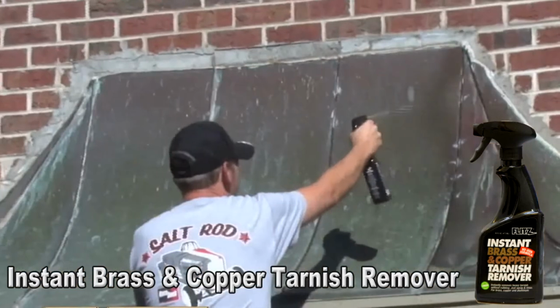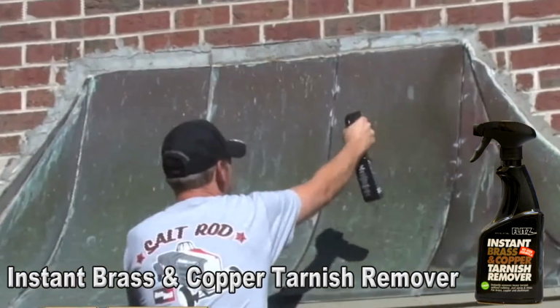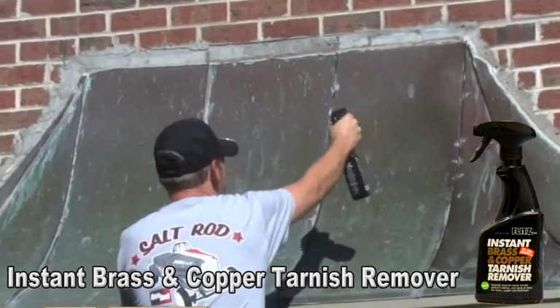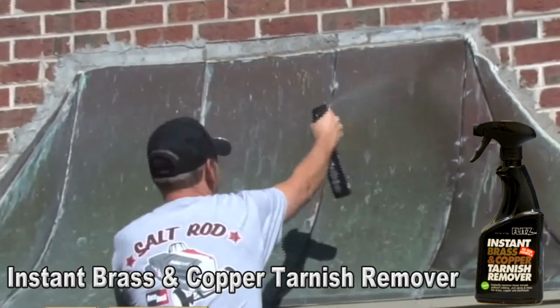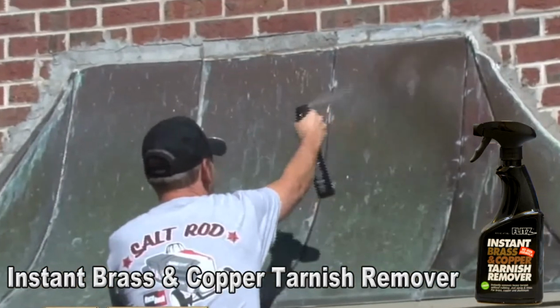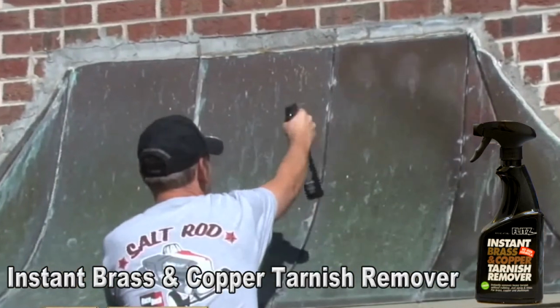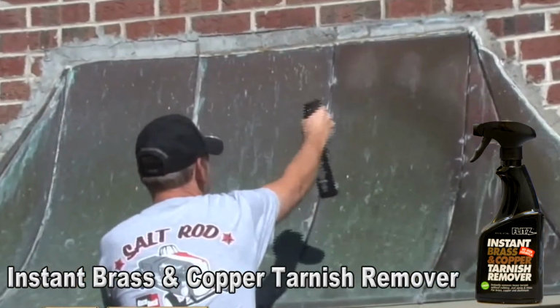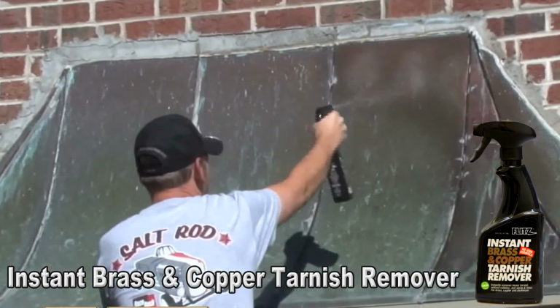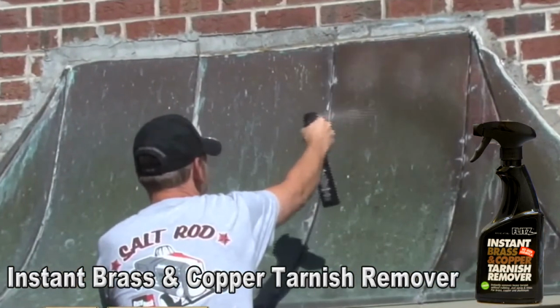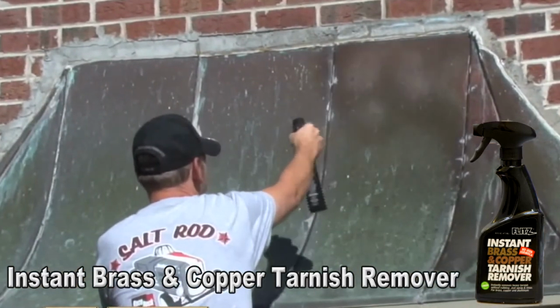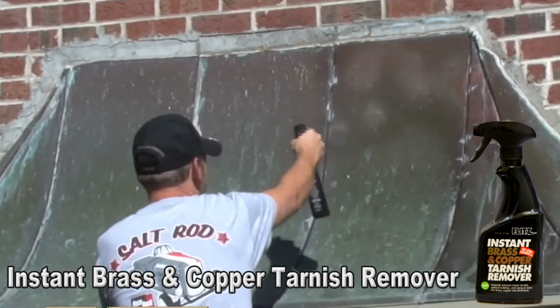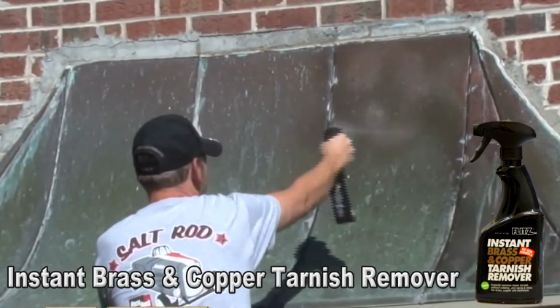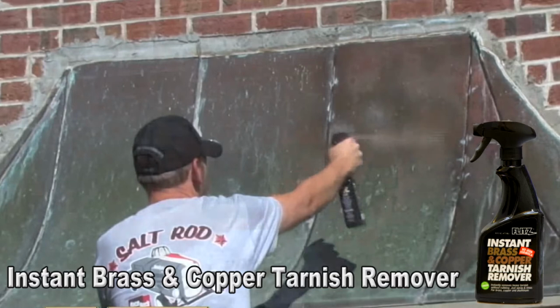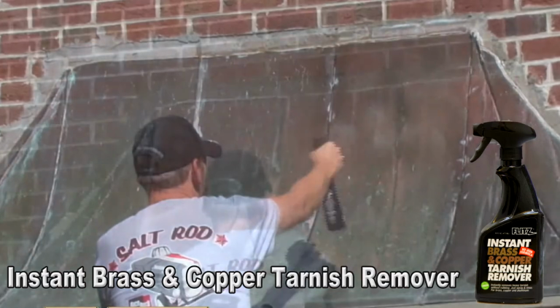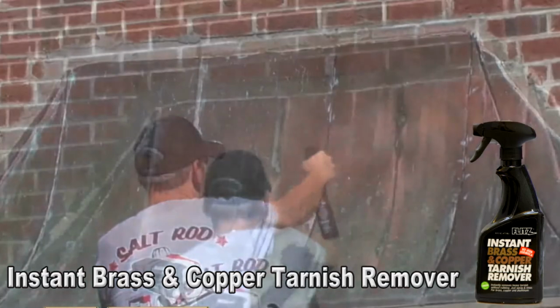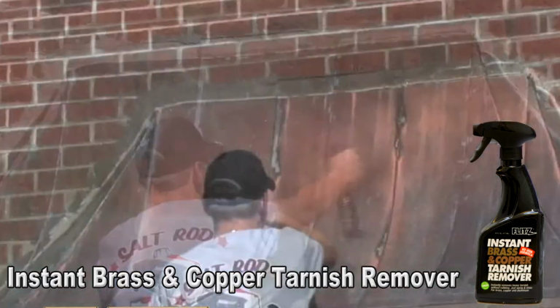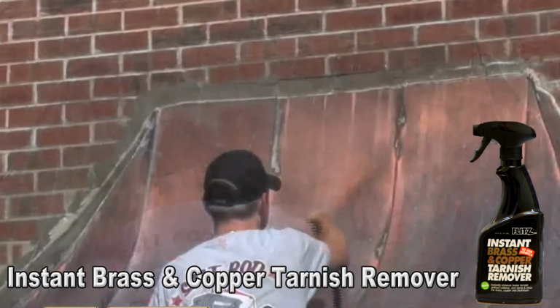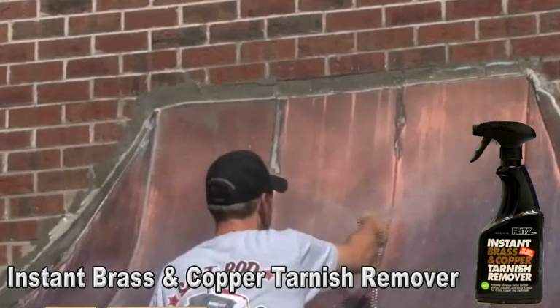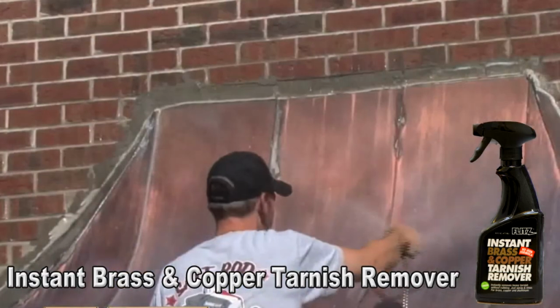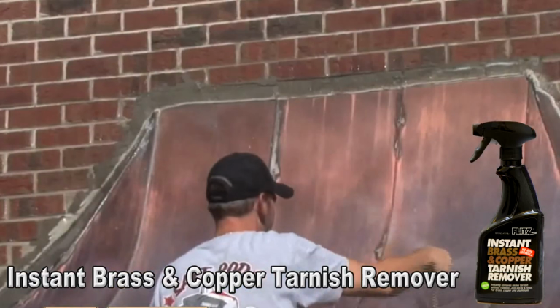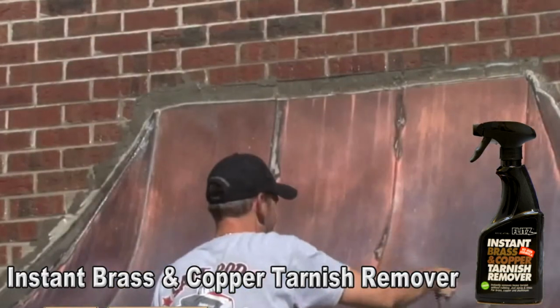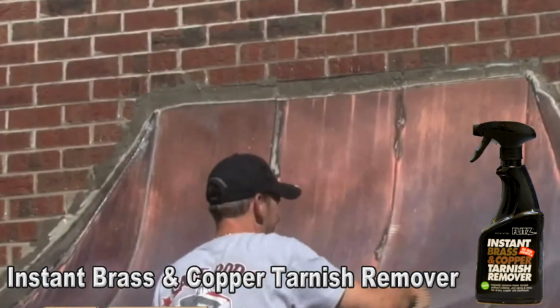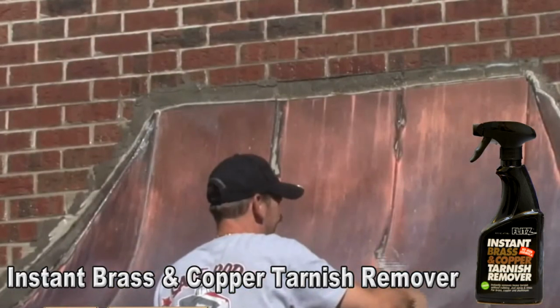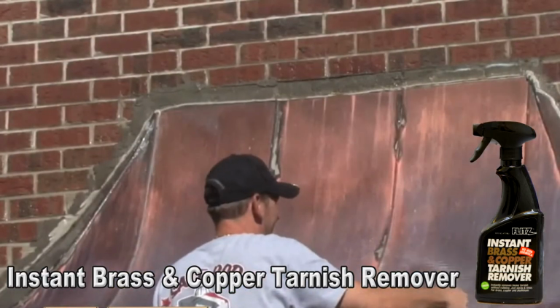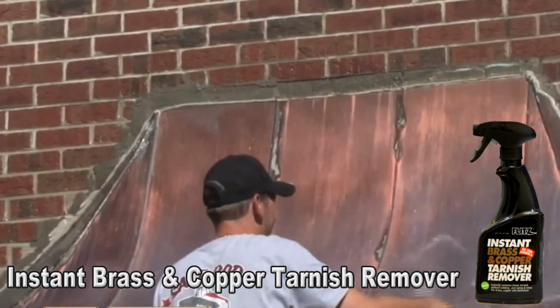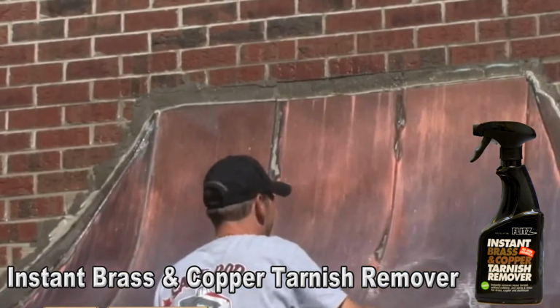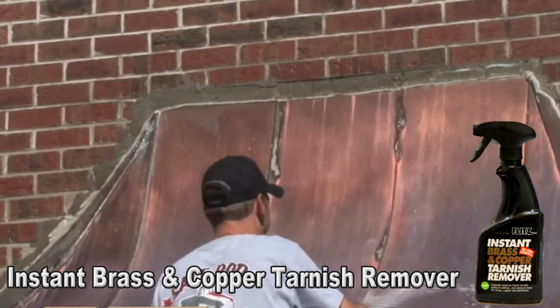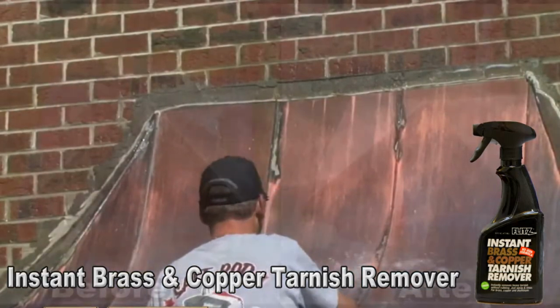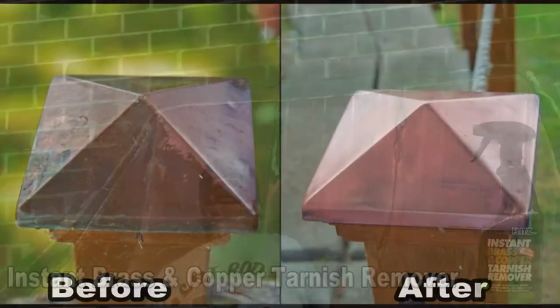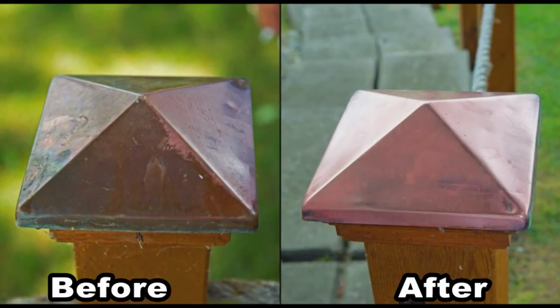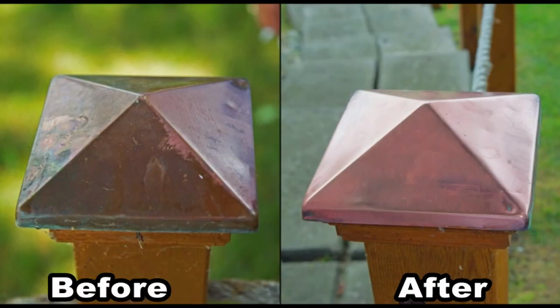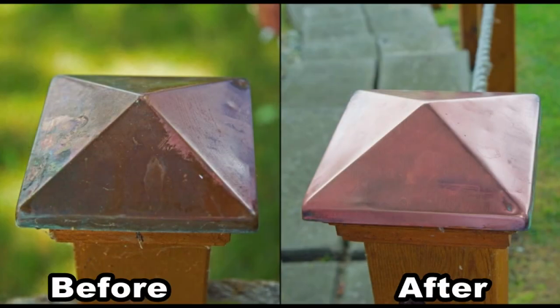Spray on and rinse off — it's just that quick and easy. Stop wasting your time scrubbing and pick up the Instant Brass & Copper Tarnish Remover today.